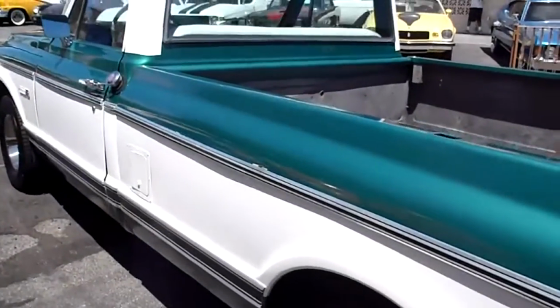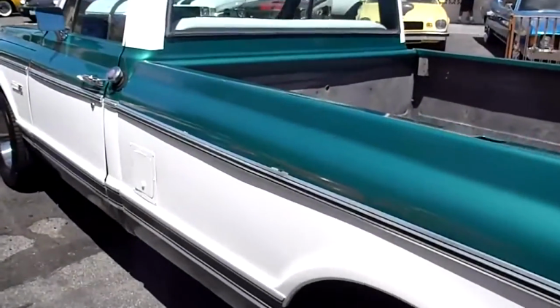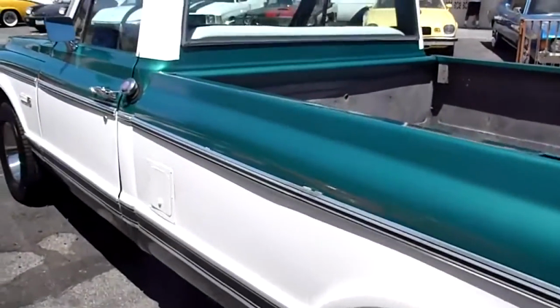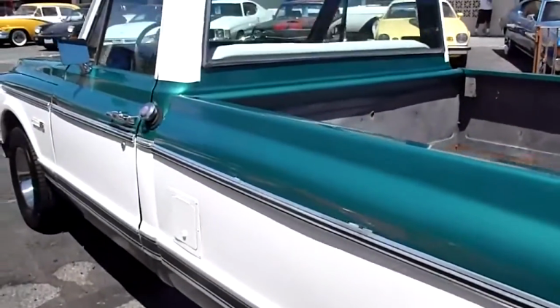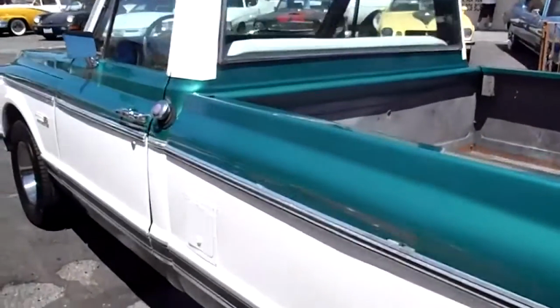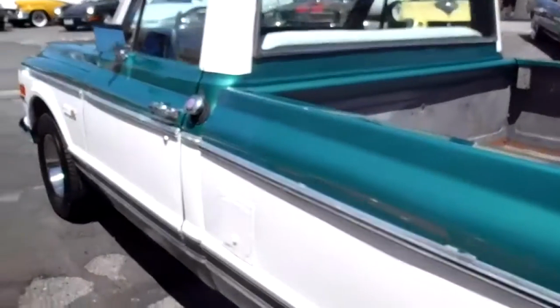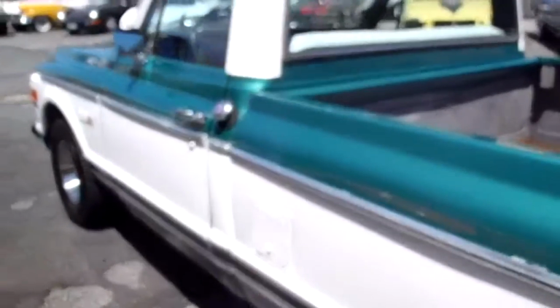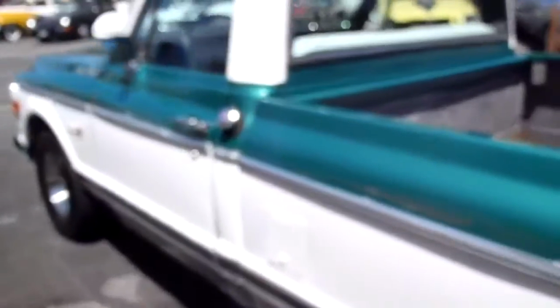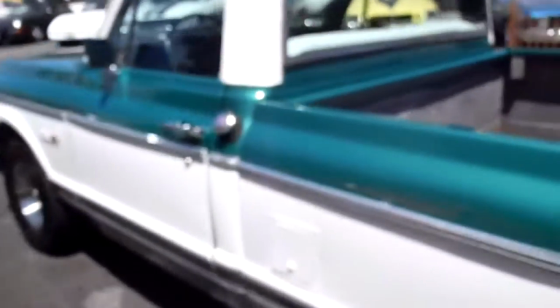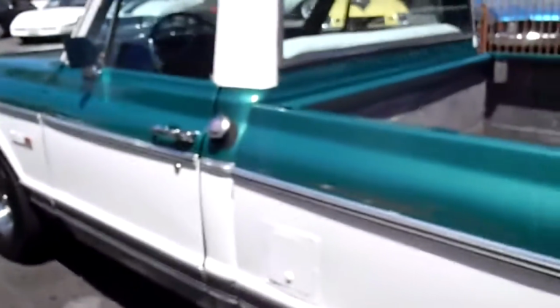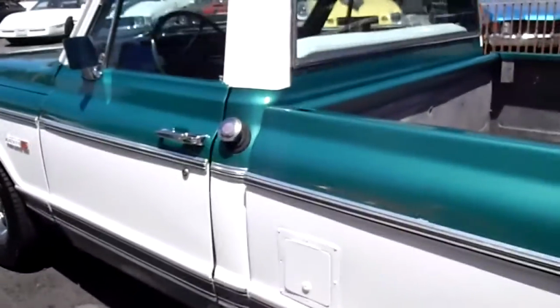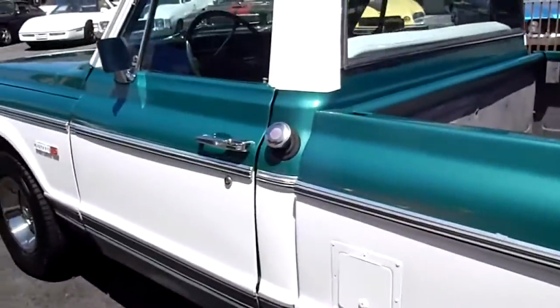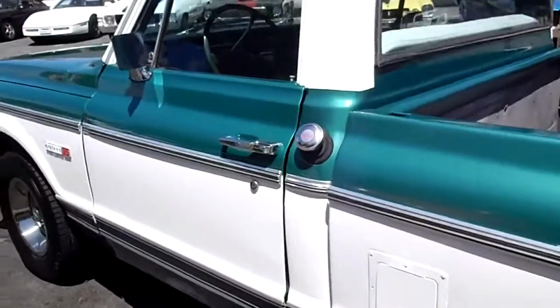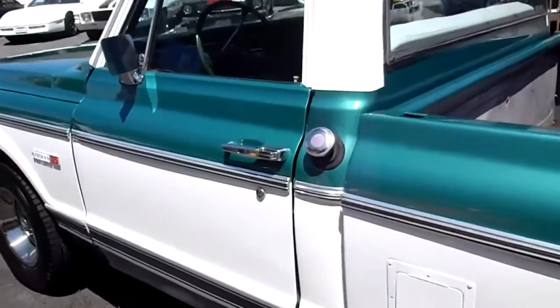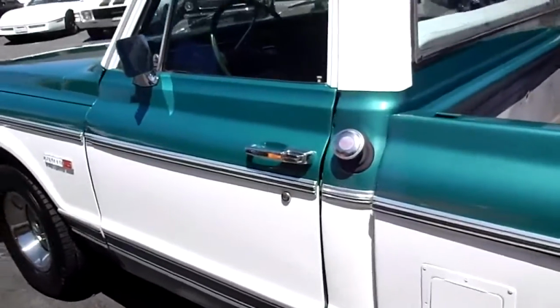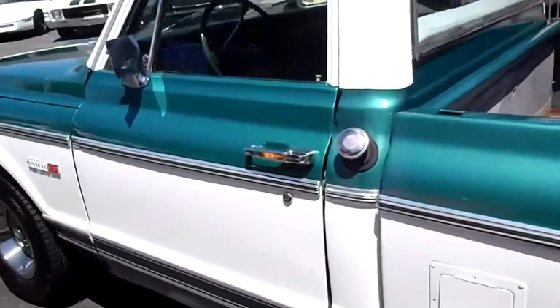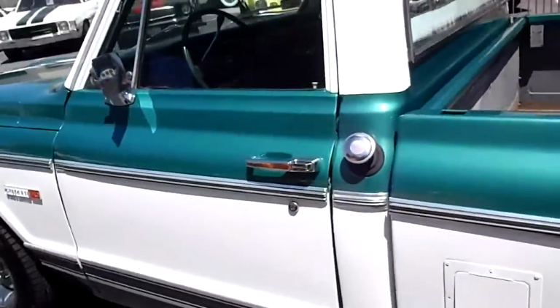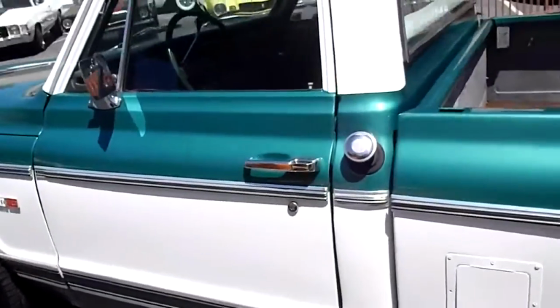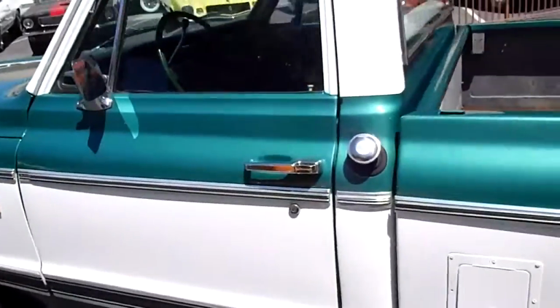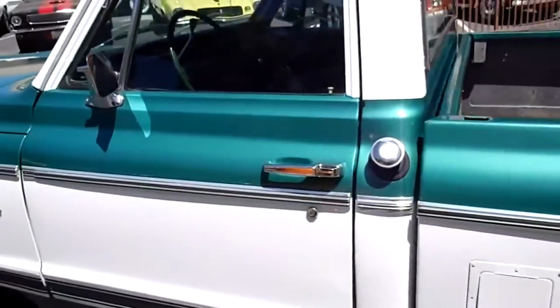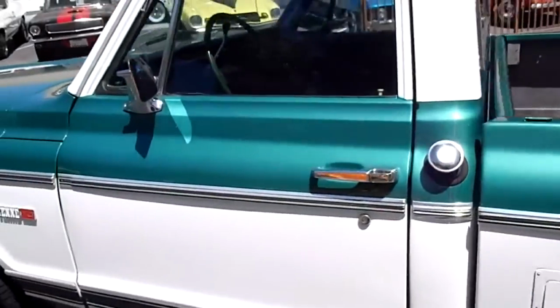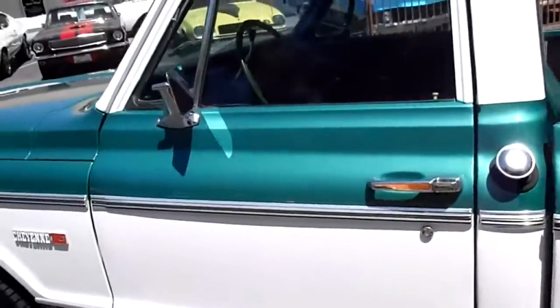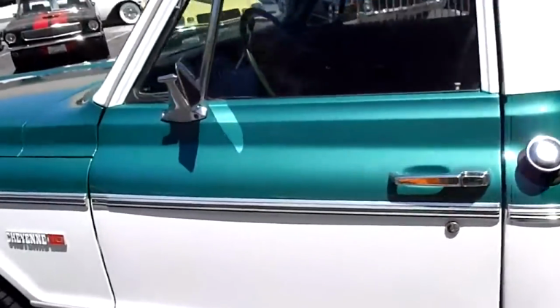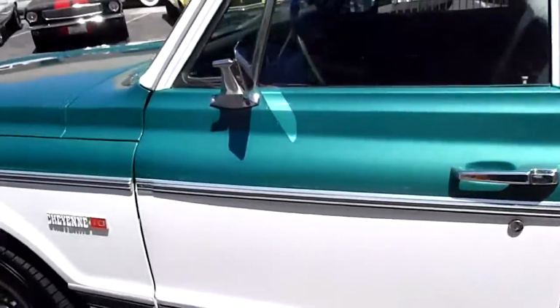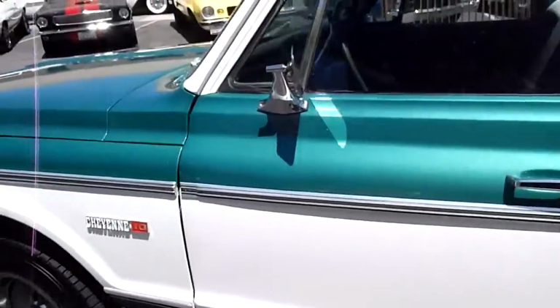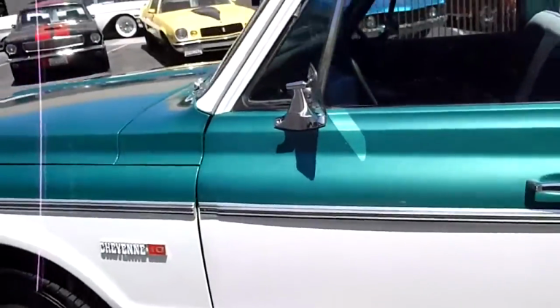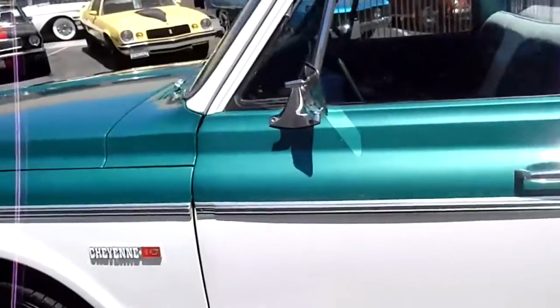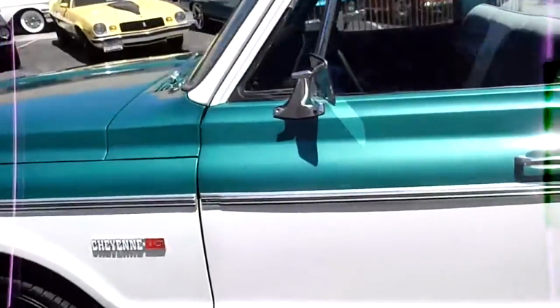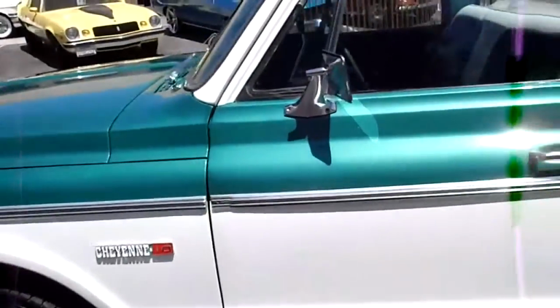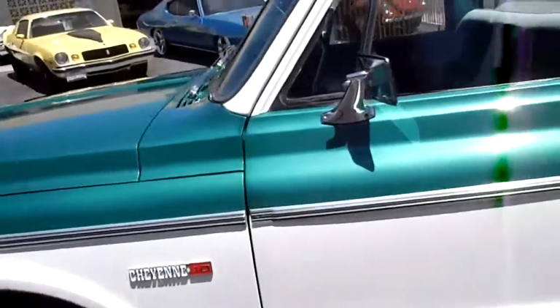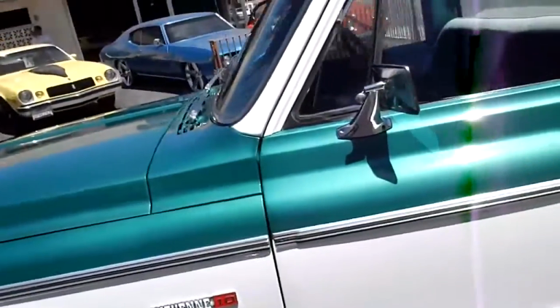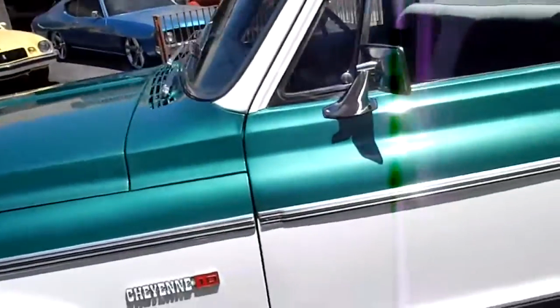They reproduce everything for this truck, so any little gadget you want to buy — if you want to restore it a little step further — you could.